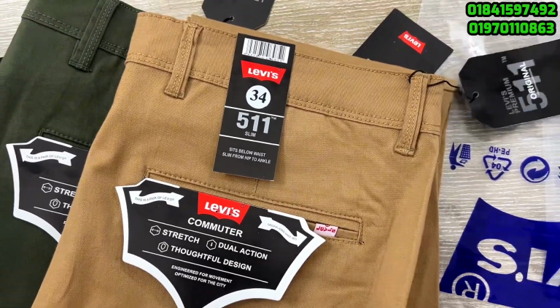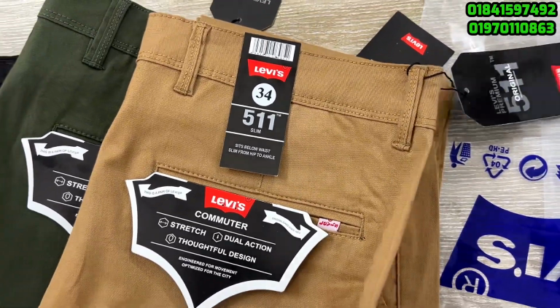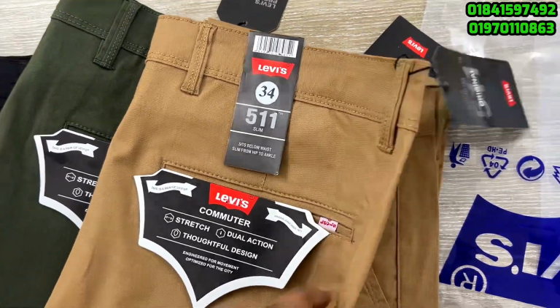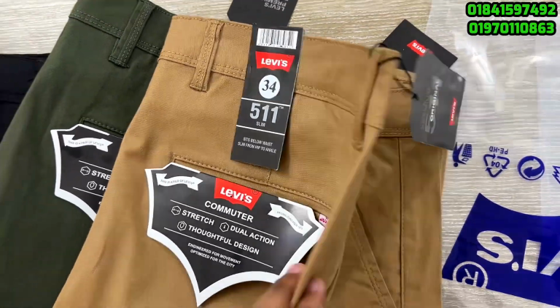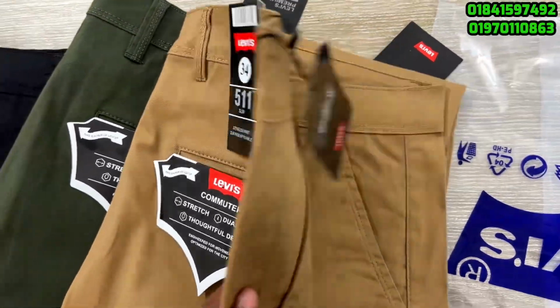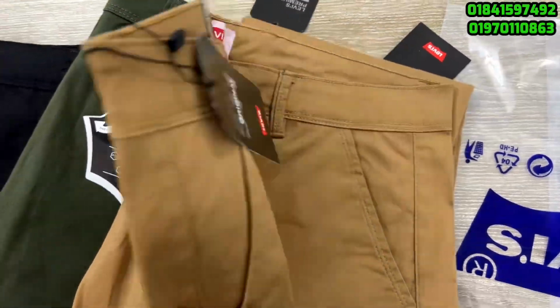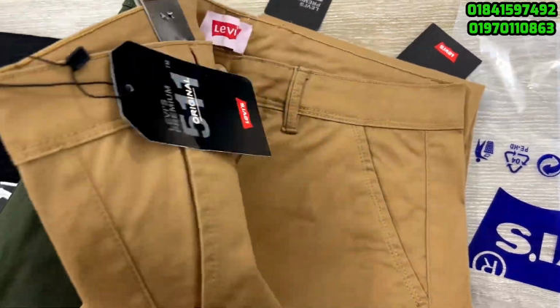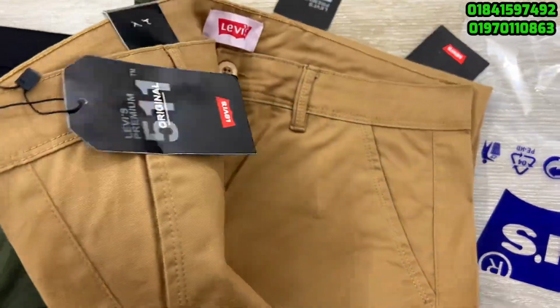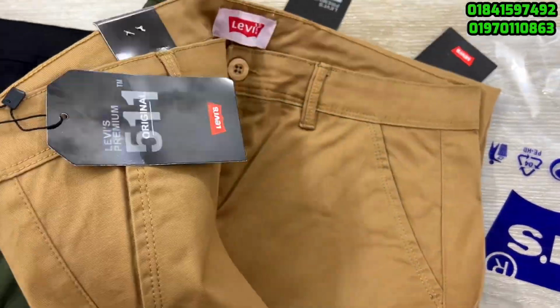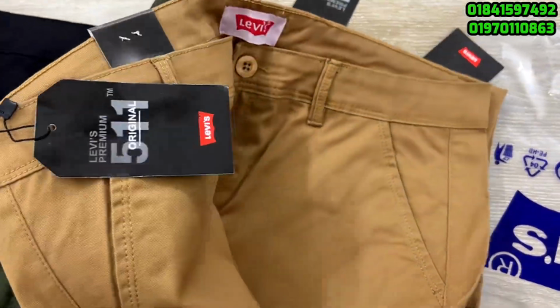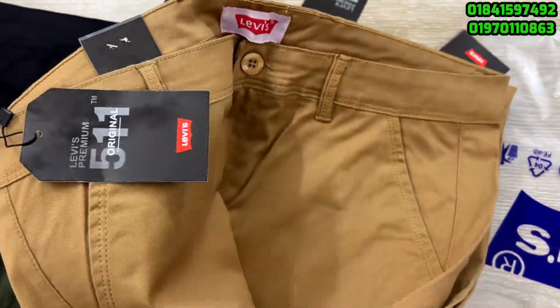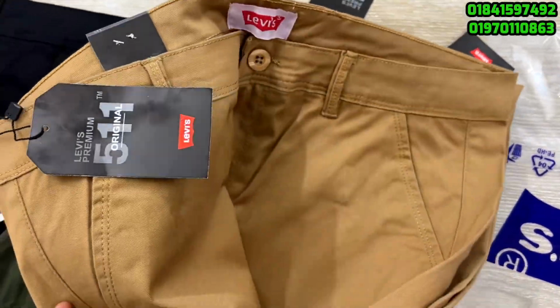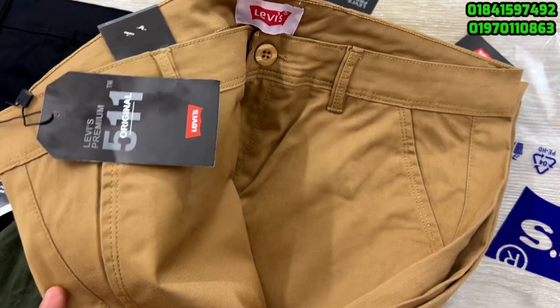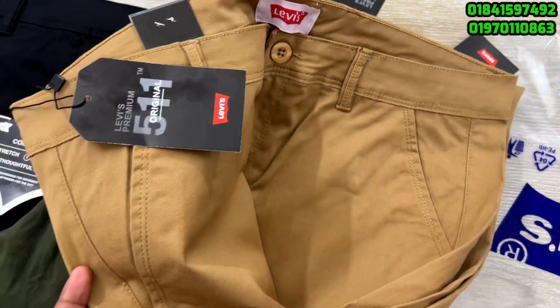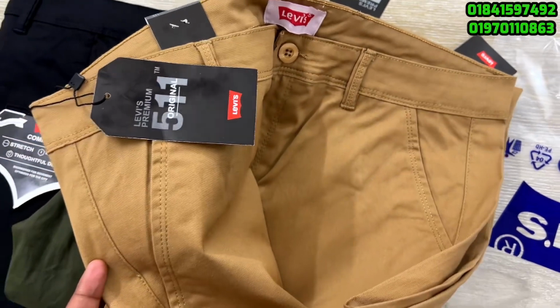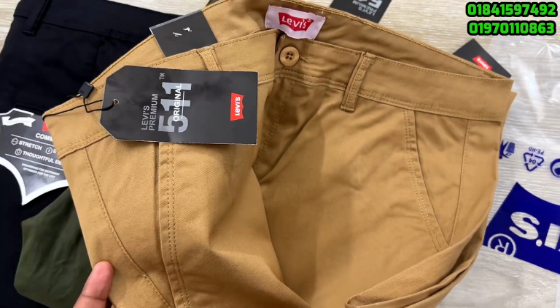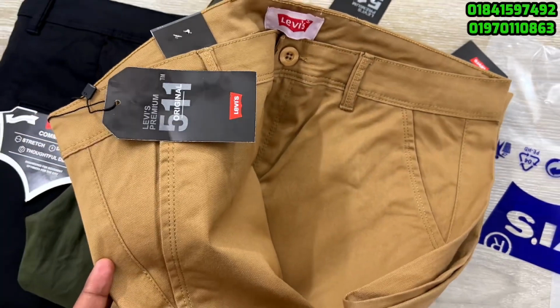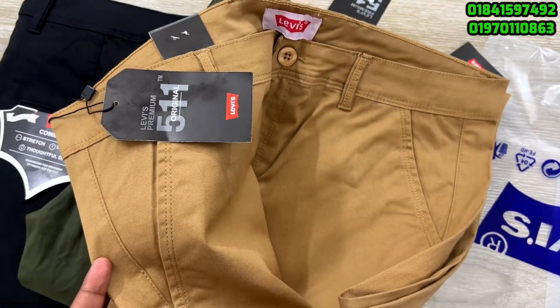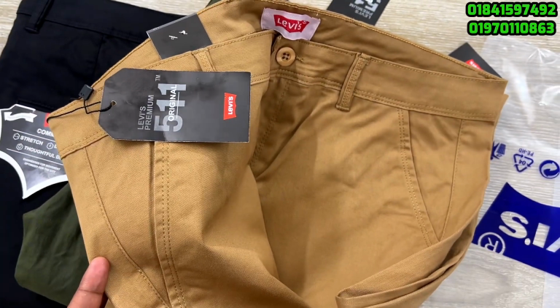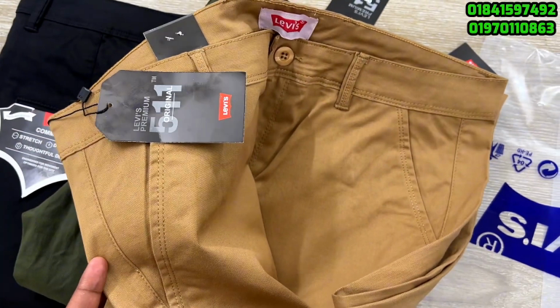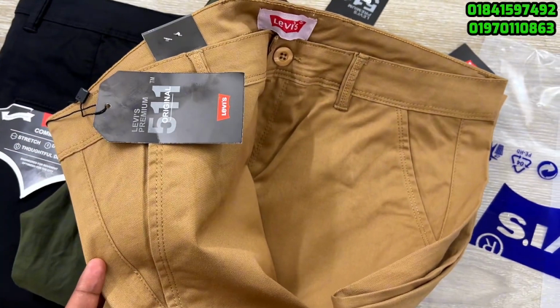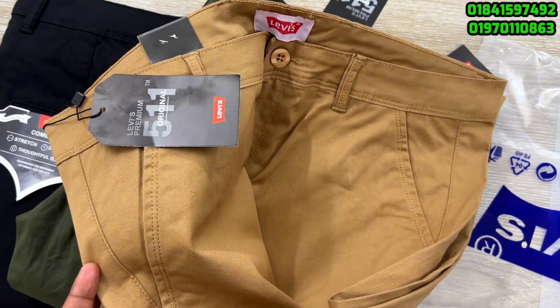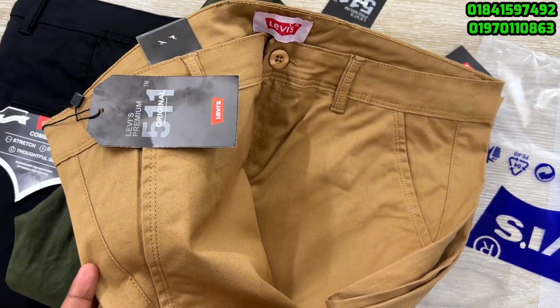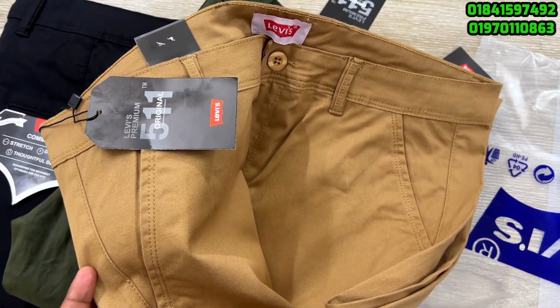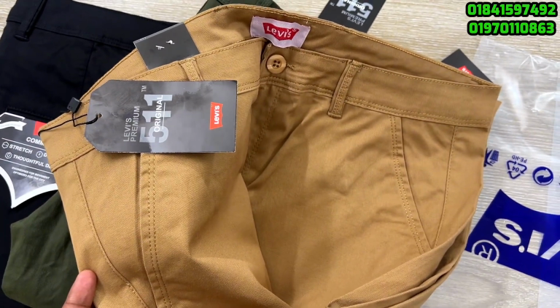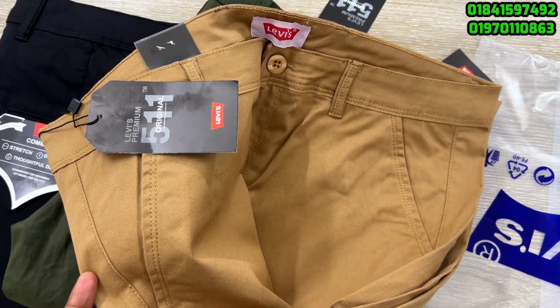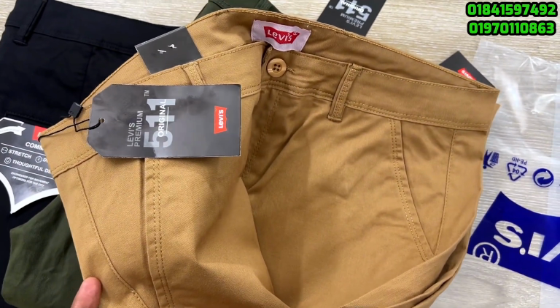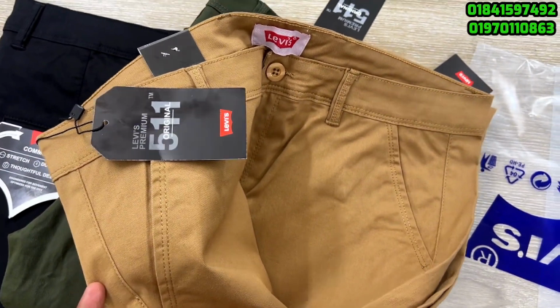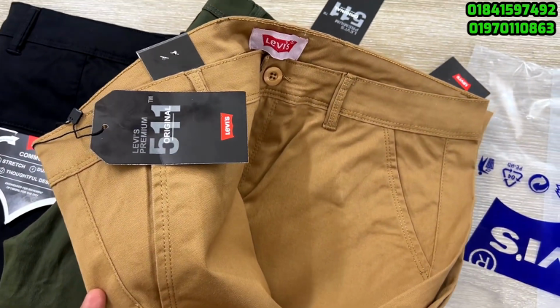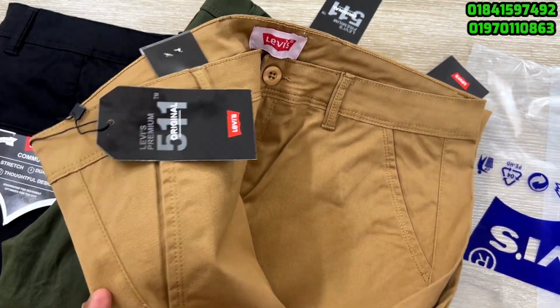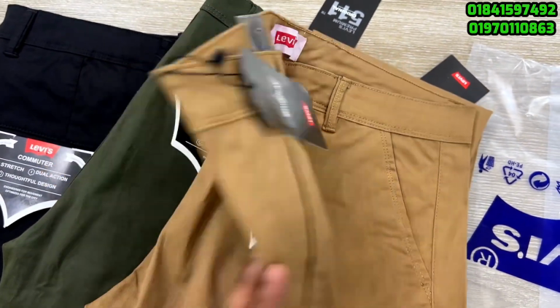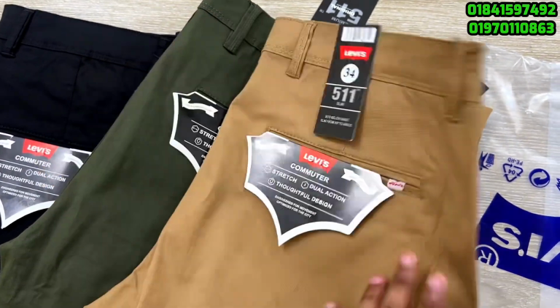This is our product from the front side. The quality of the fabric is very good.